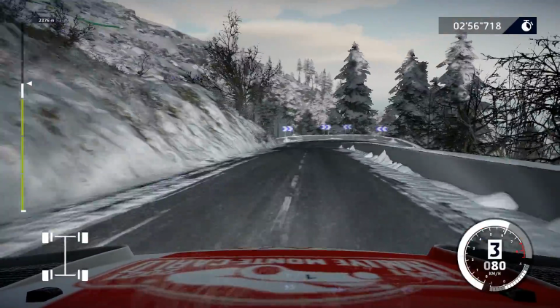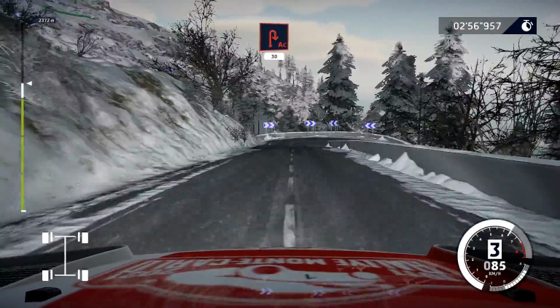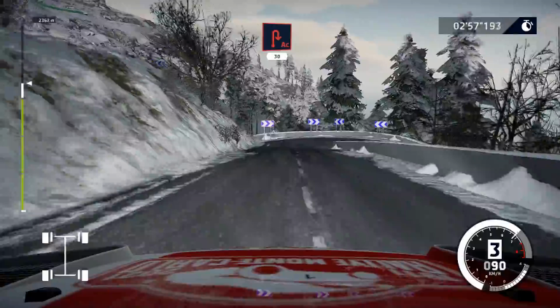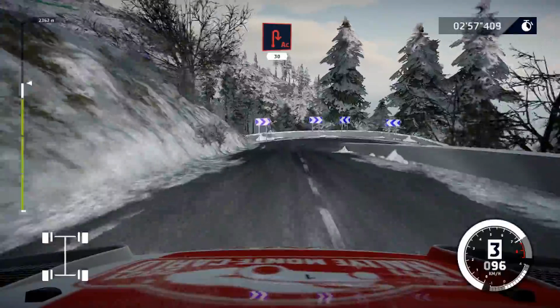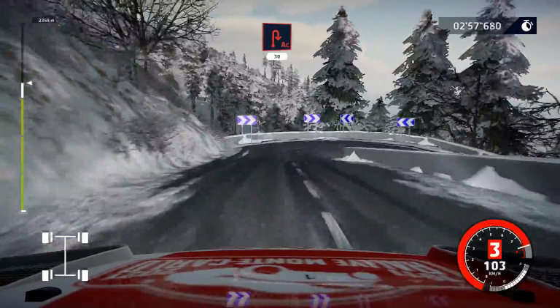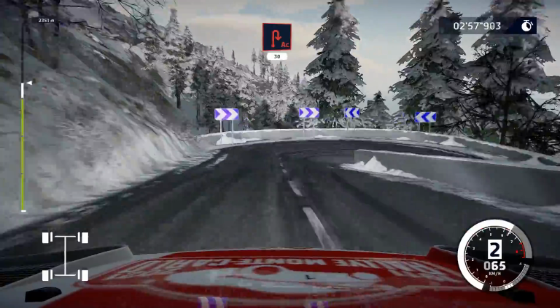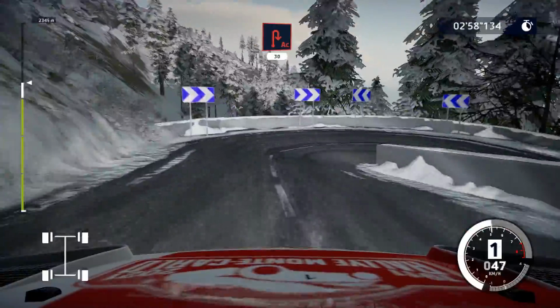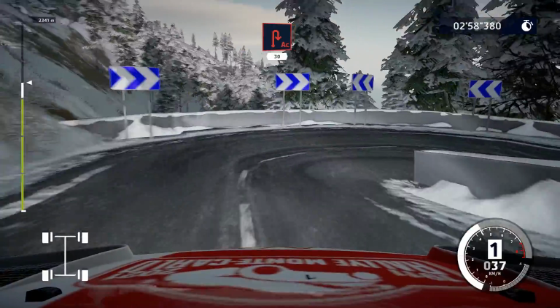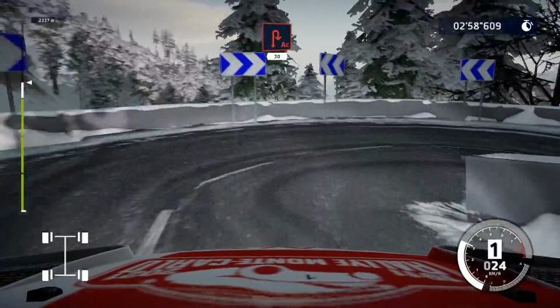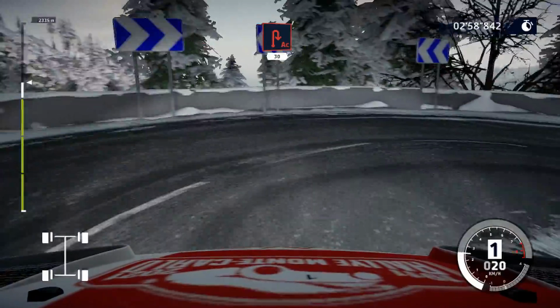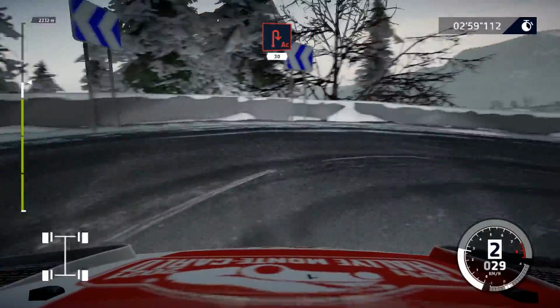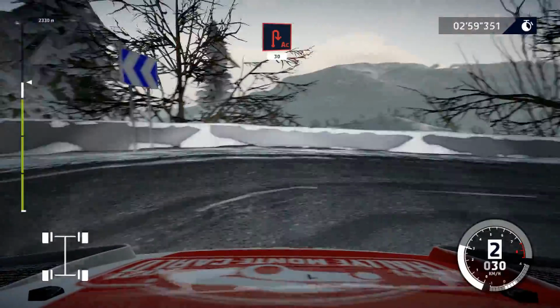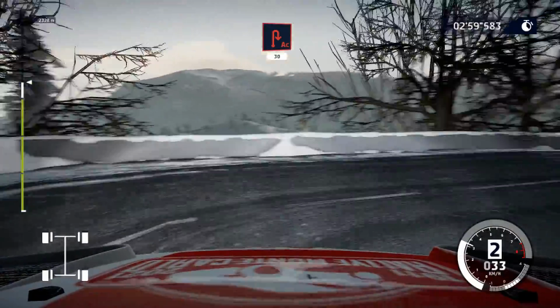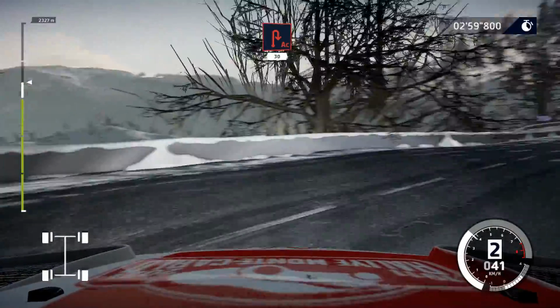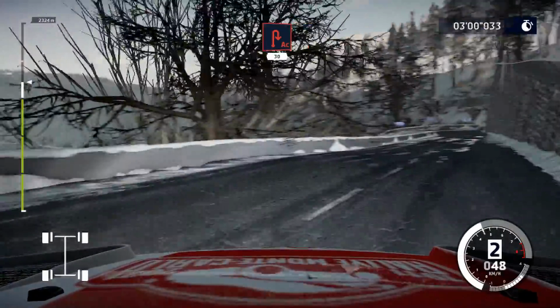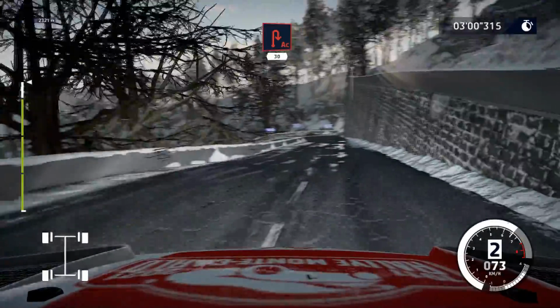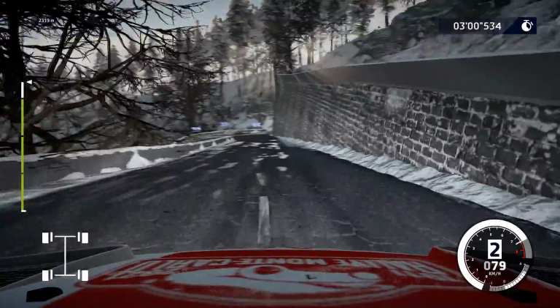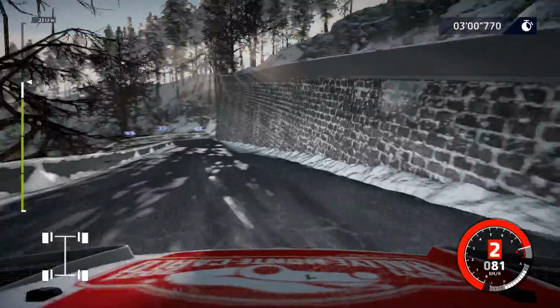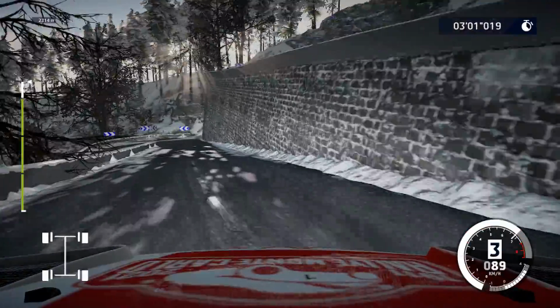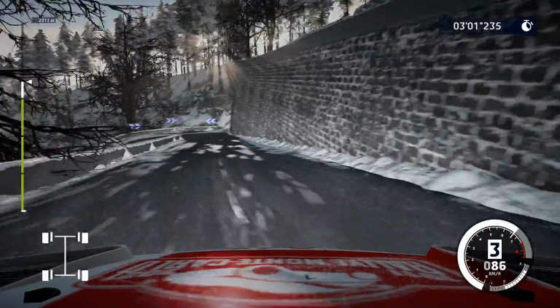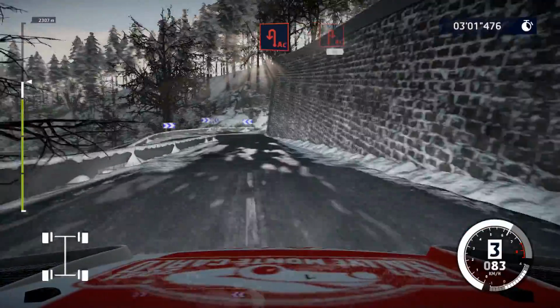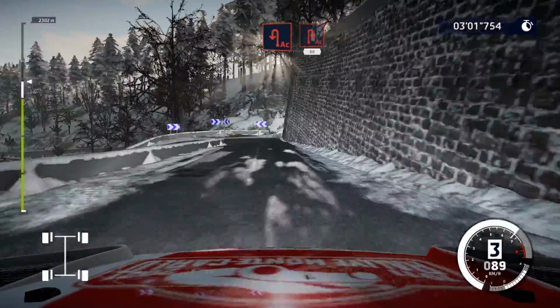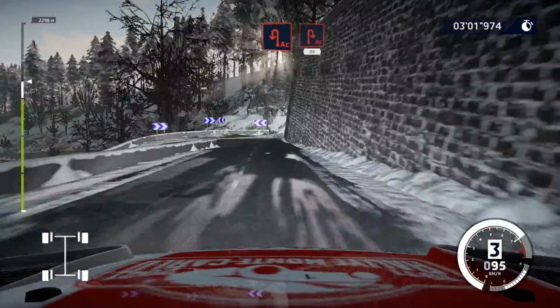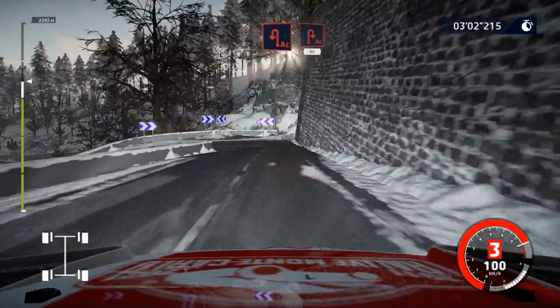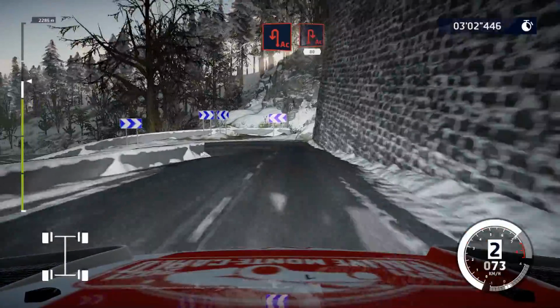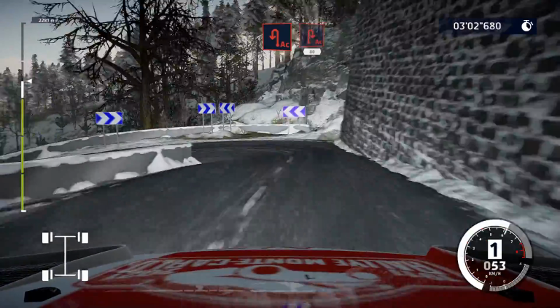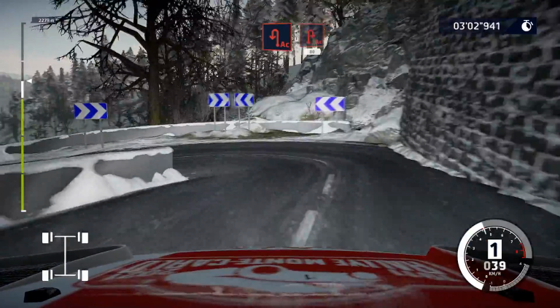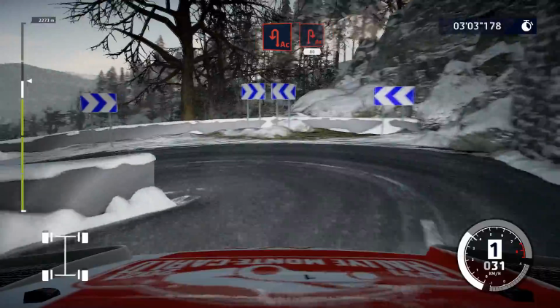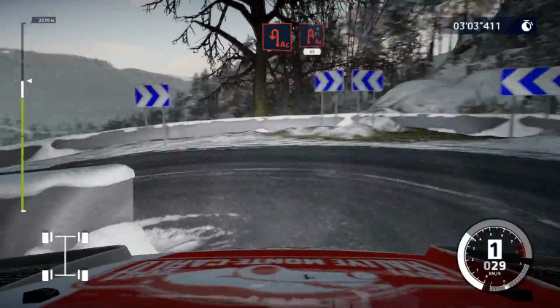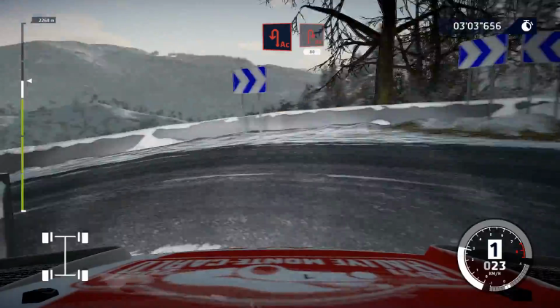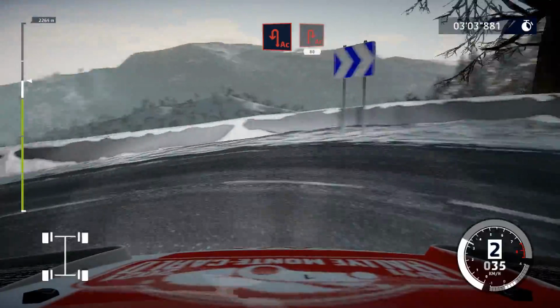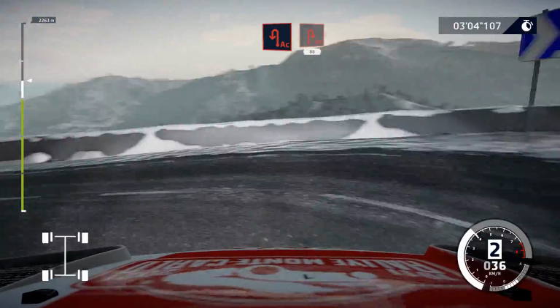Acute hairpin right, 30. And acute hairpin left, keeping to acute hairpin right, 80.